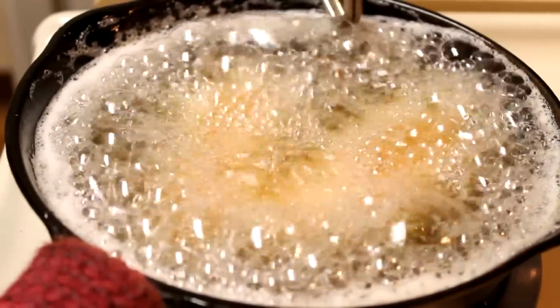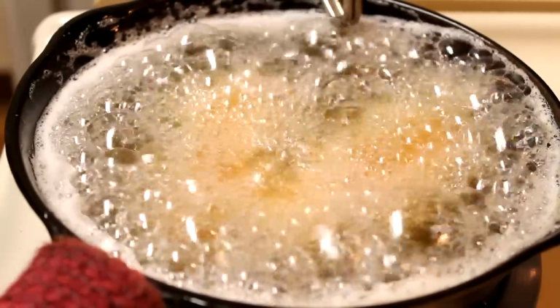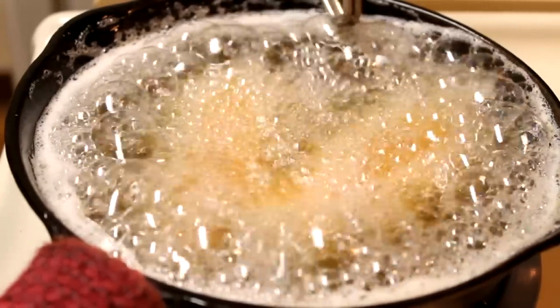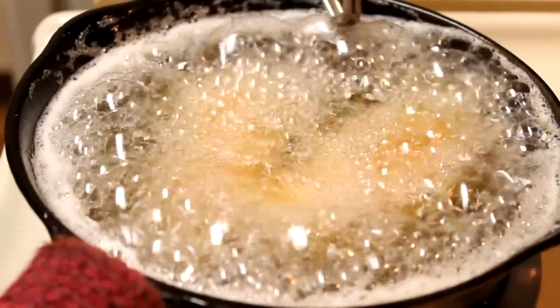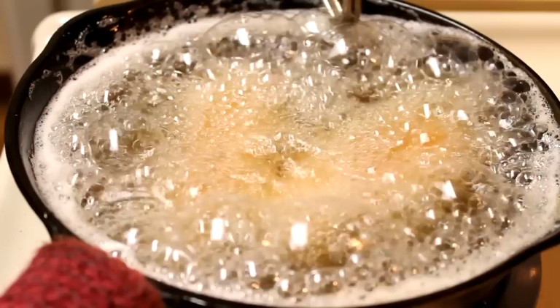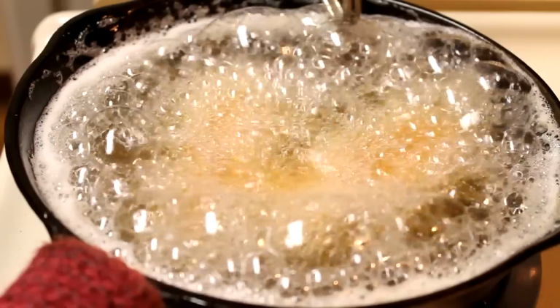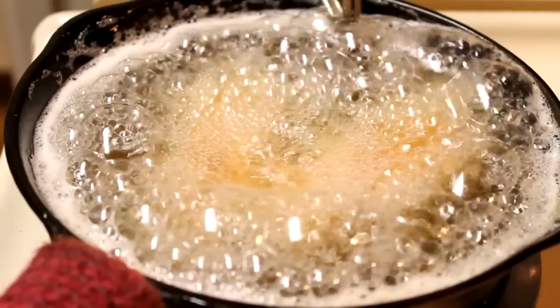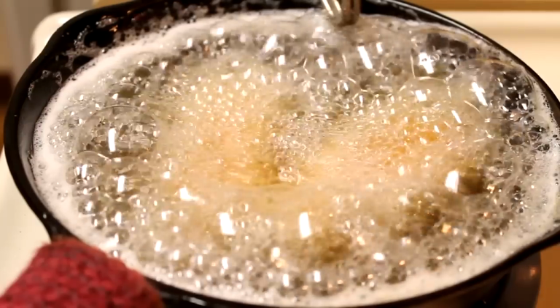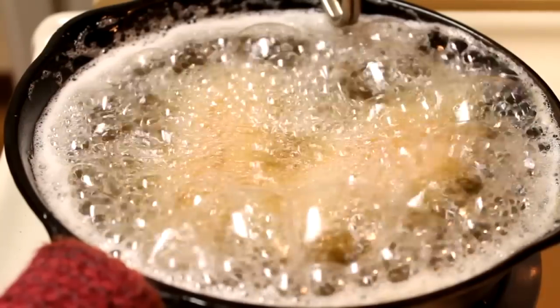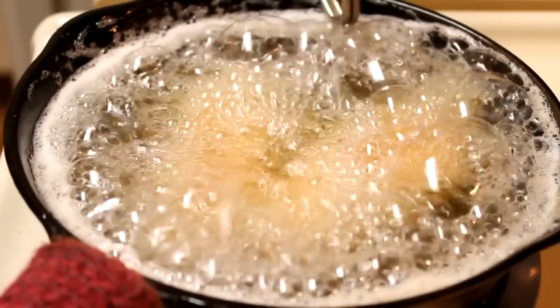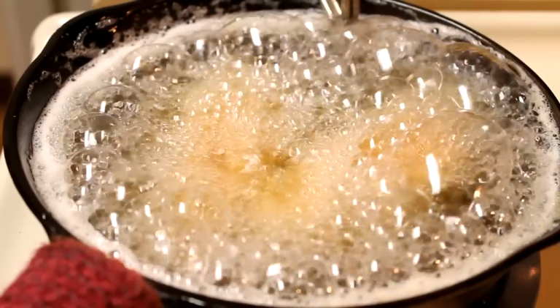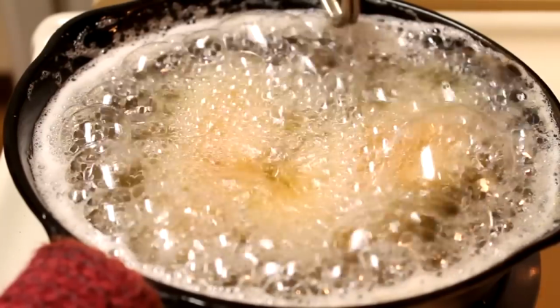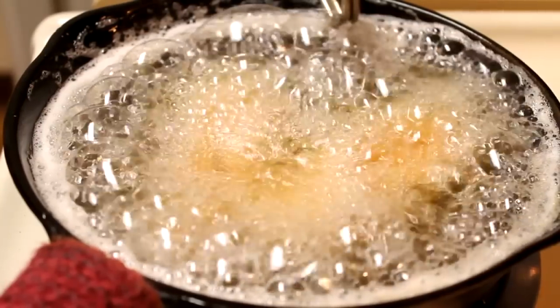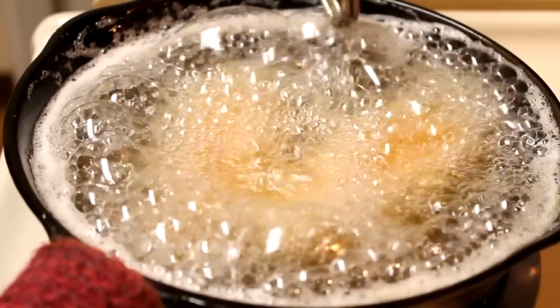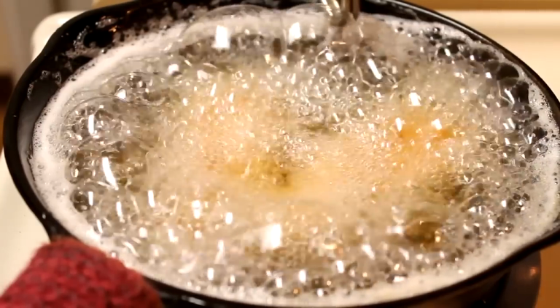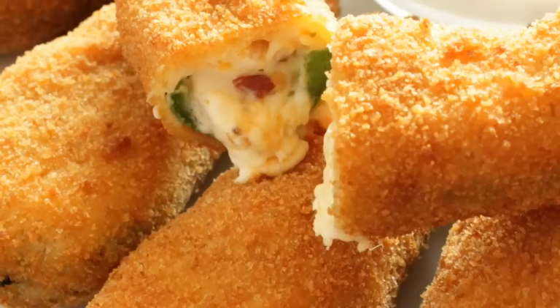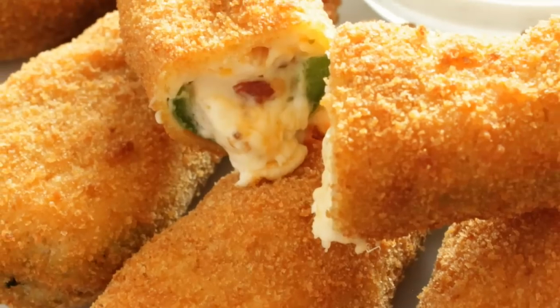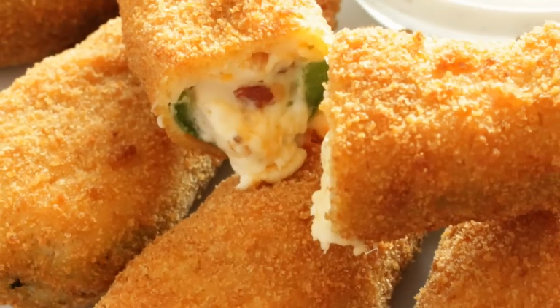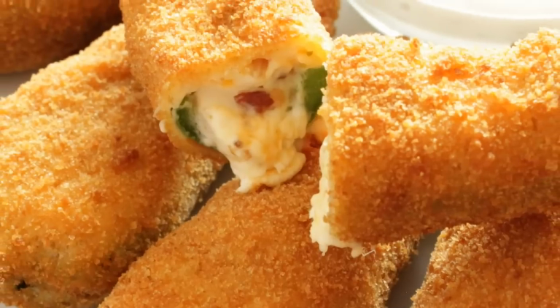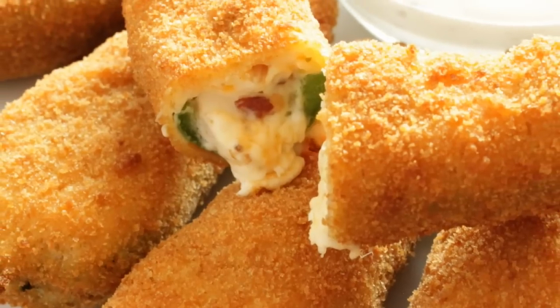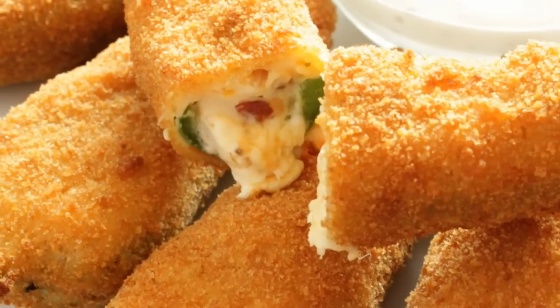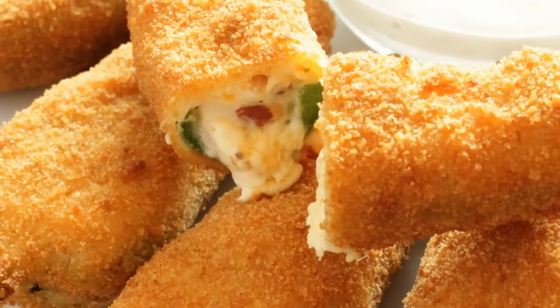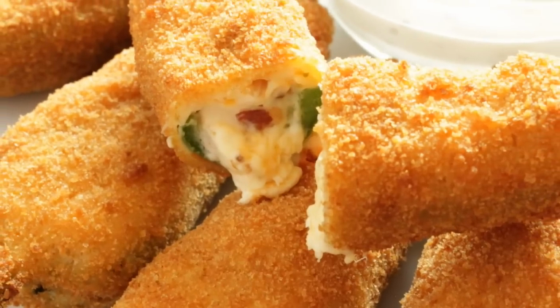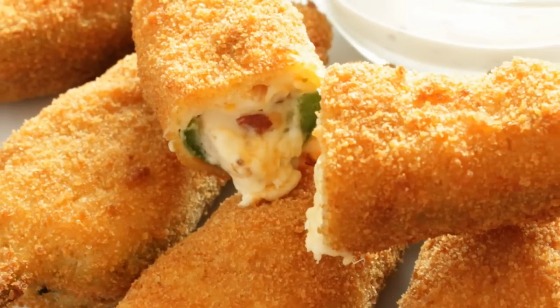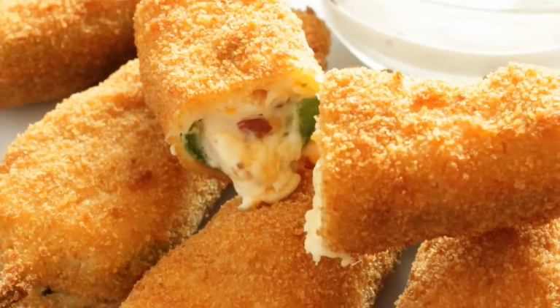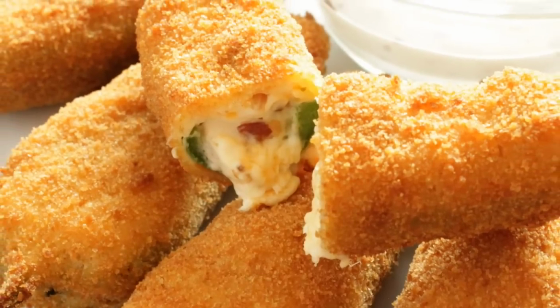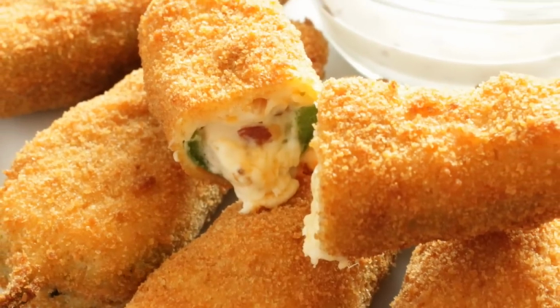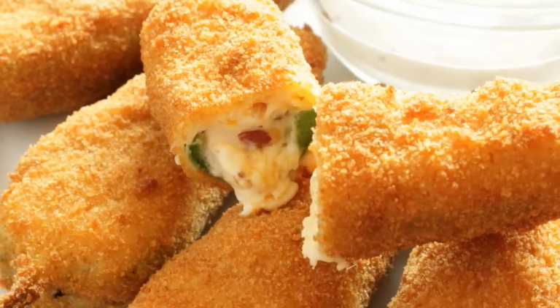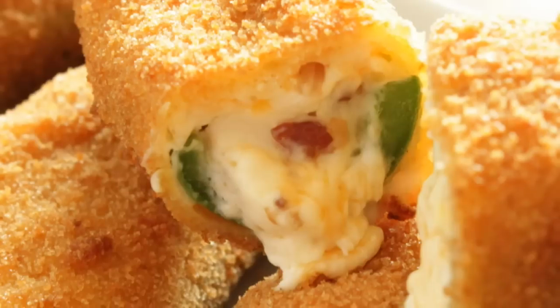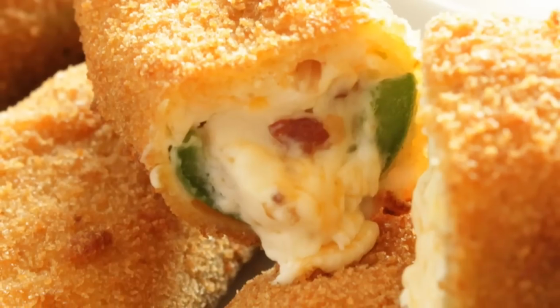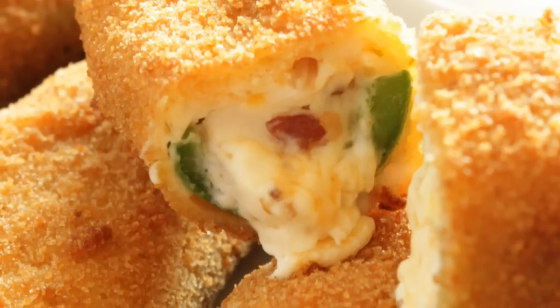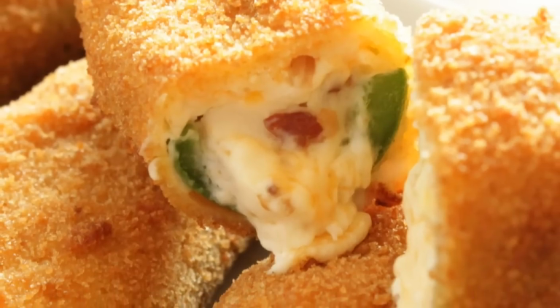And there you have it — how to make these delicious jalapeño poppers. Hope you guys enjoy, and thanks so much for watching.